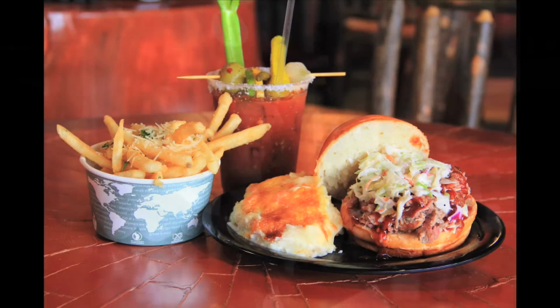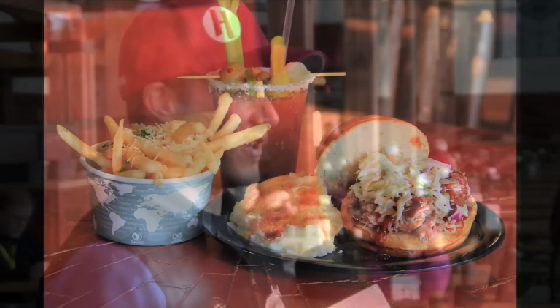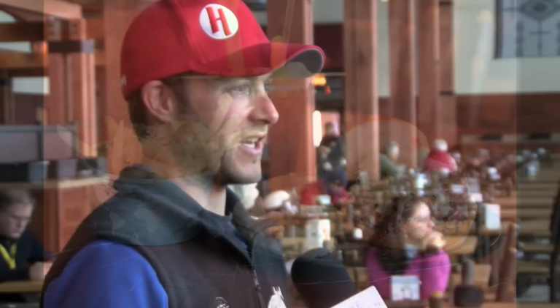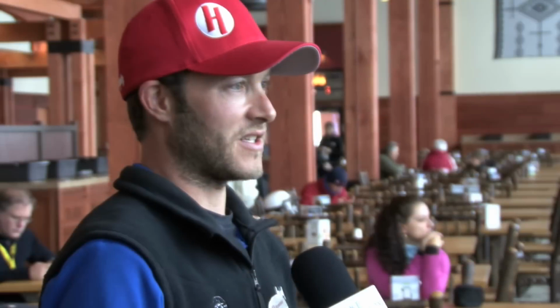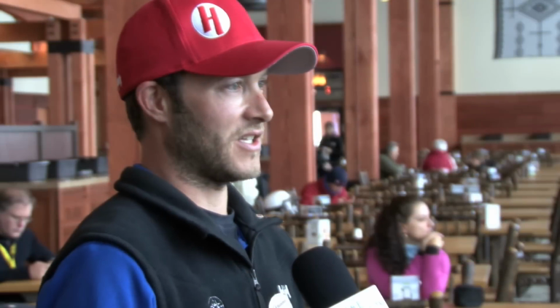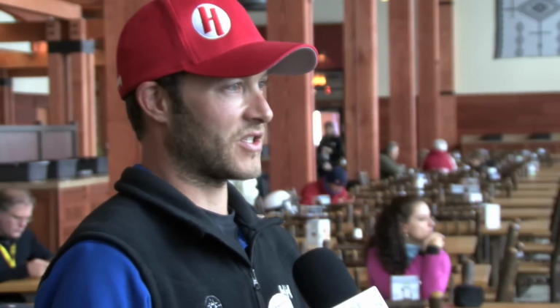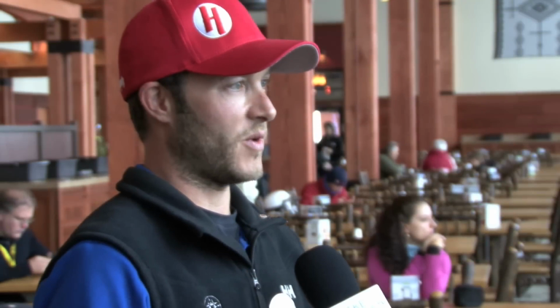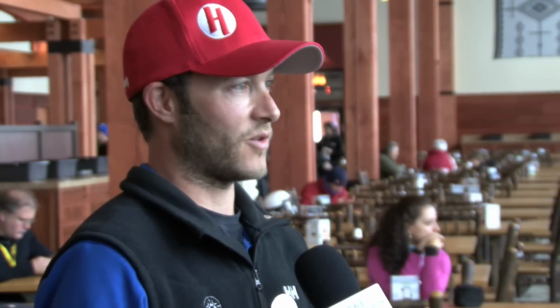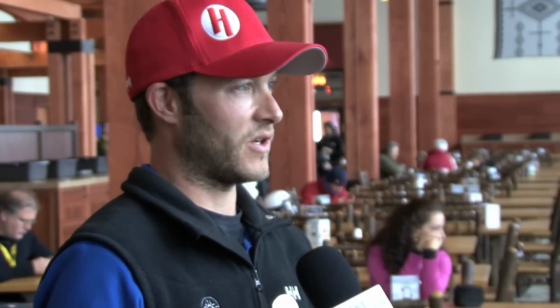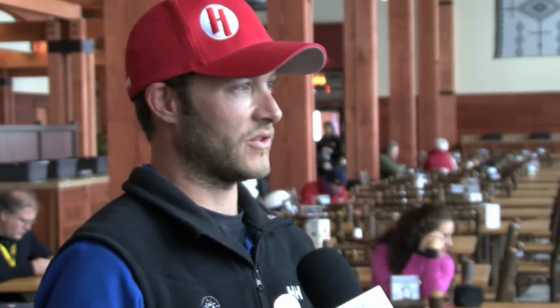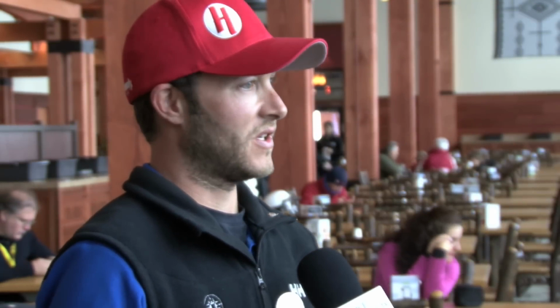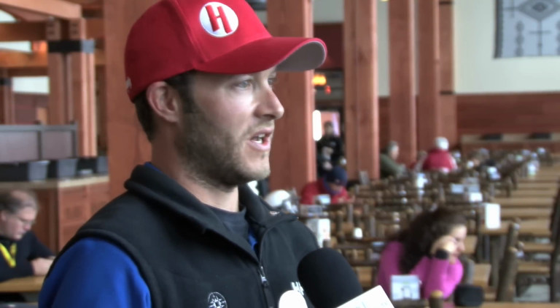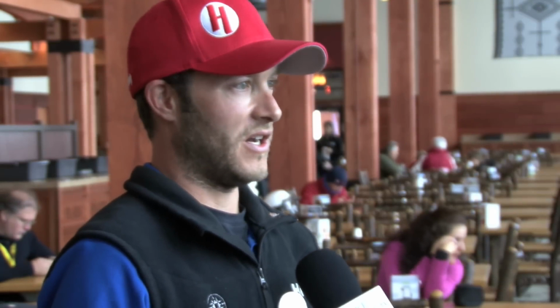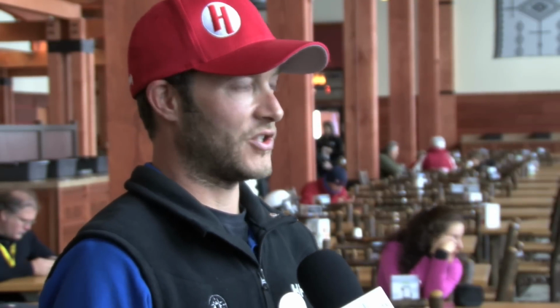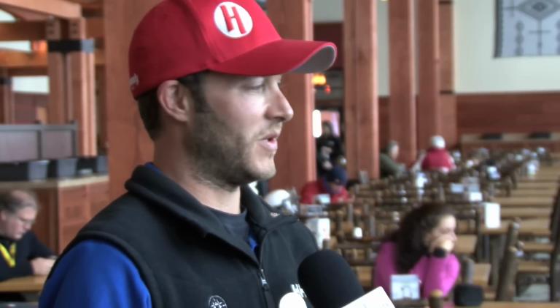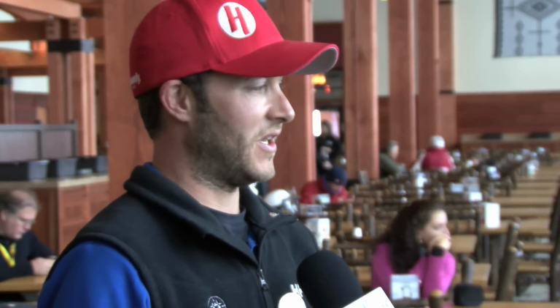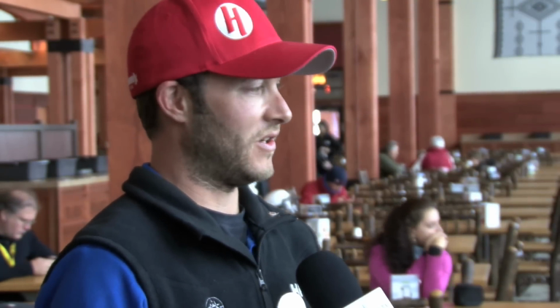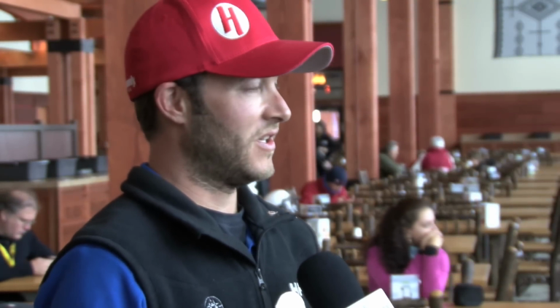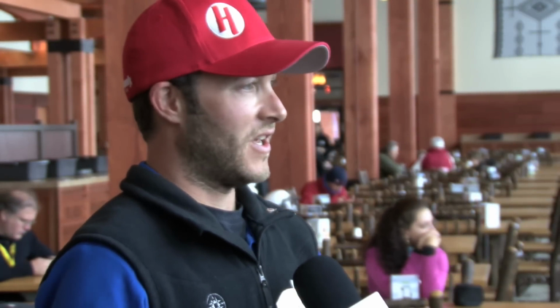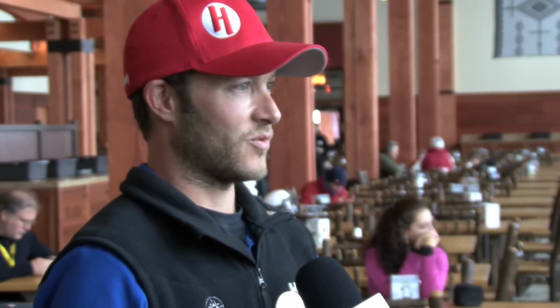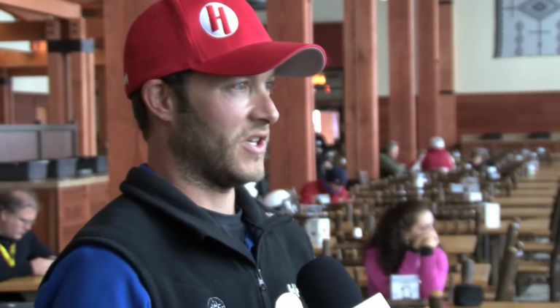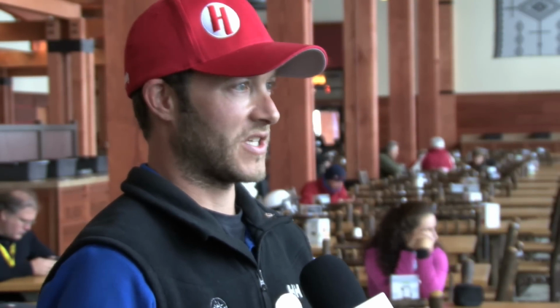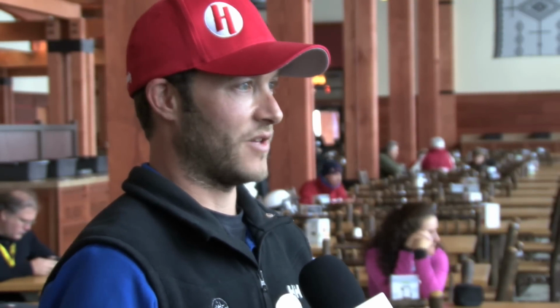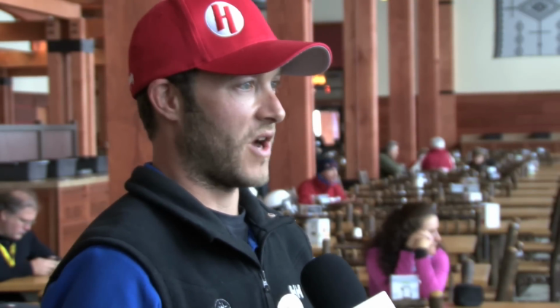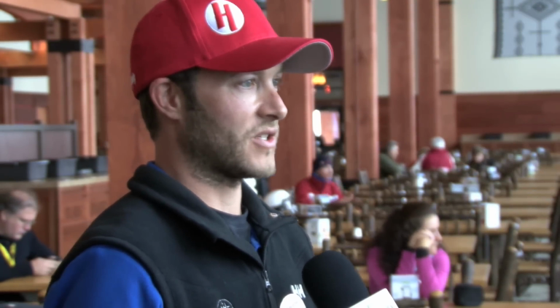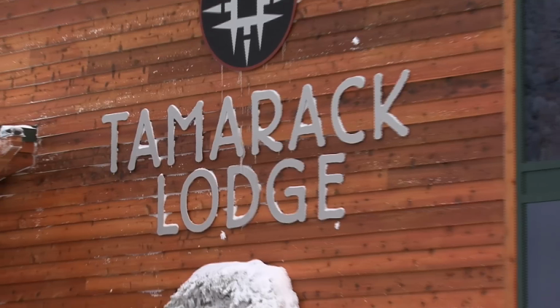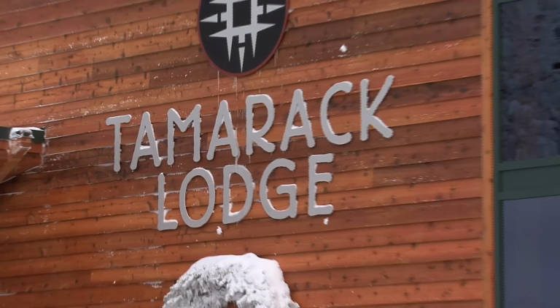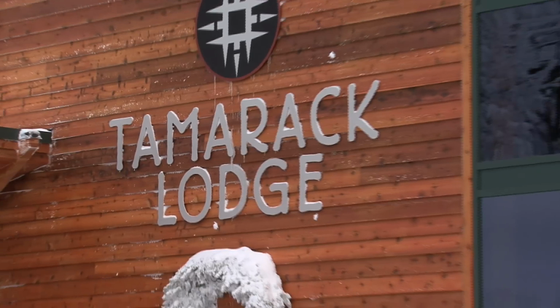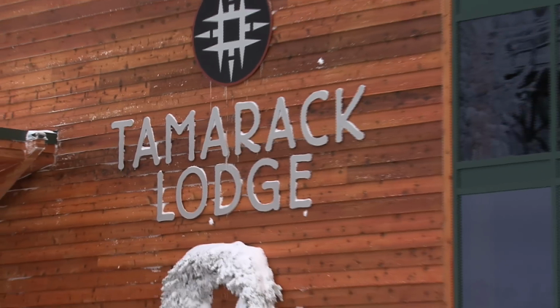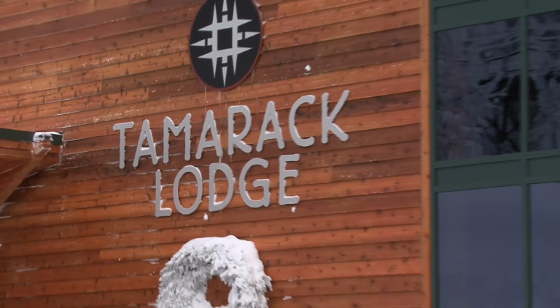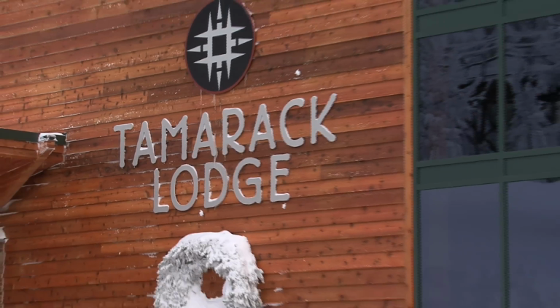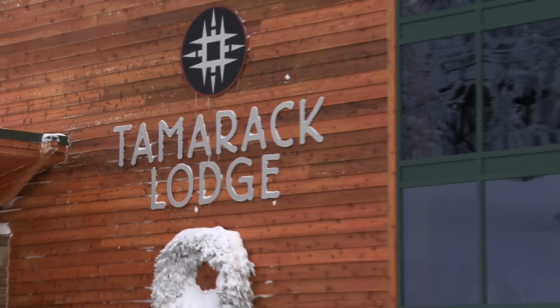You get a lot of sightseers that come up the Gondola and come up here for the activity center. They've got snow bike rentals, a tubing hill, as well as ski and ride school up here at the top of the Gondola.